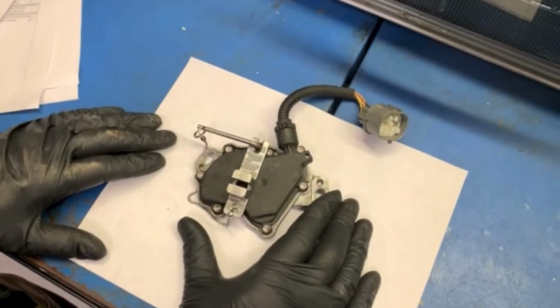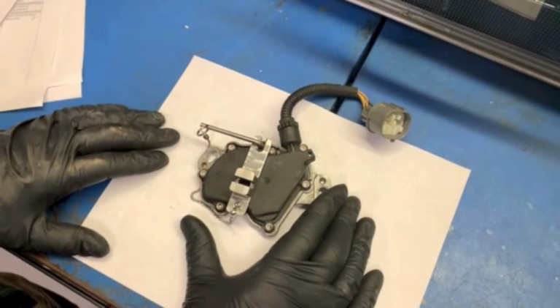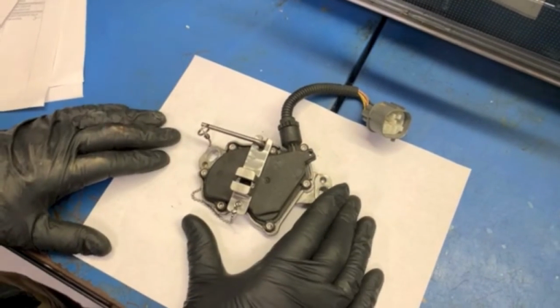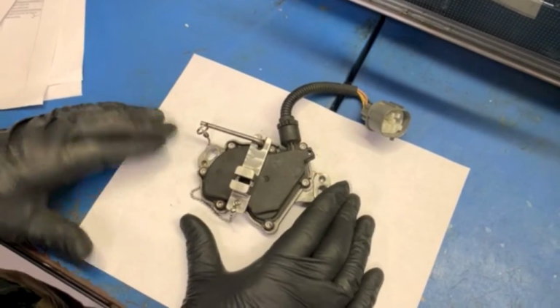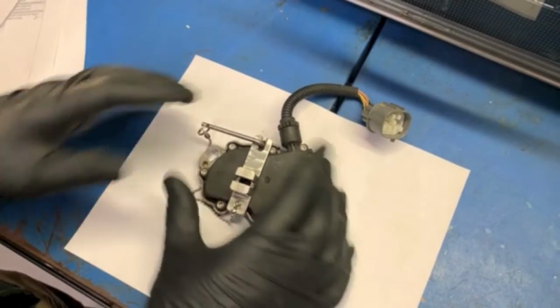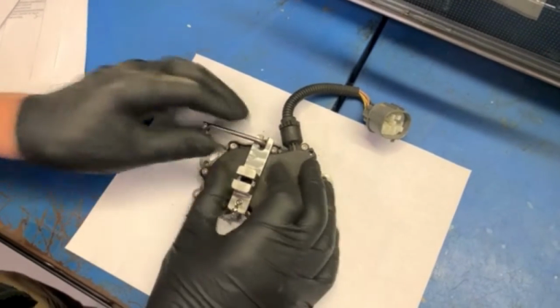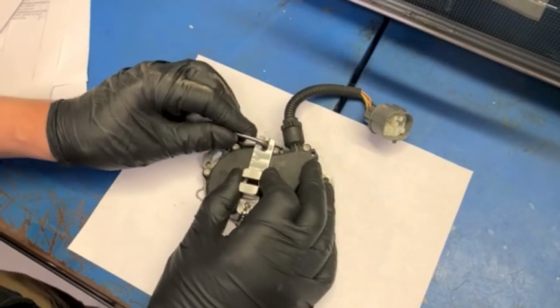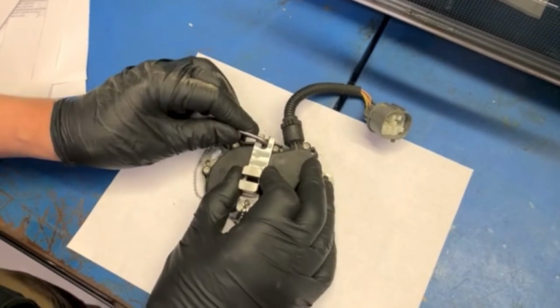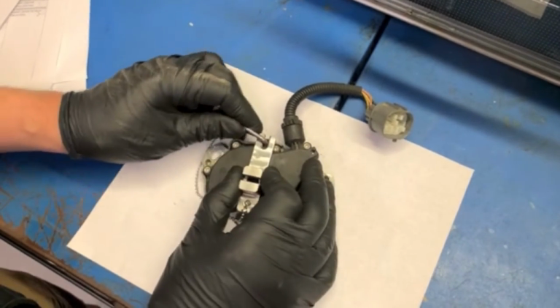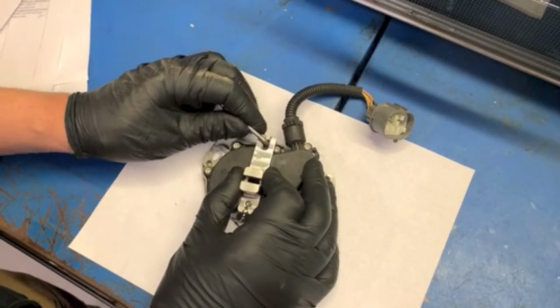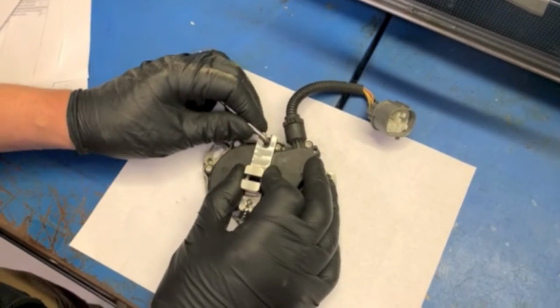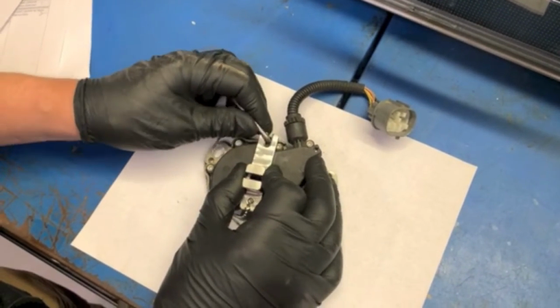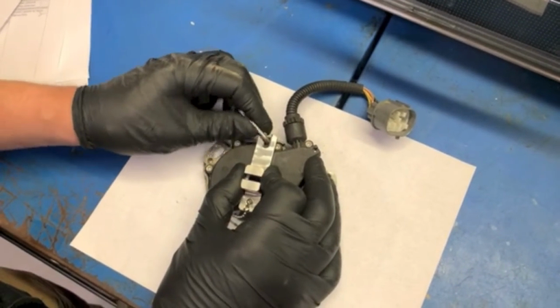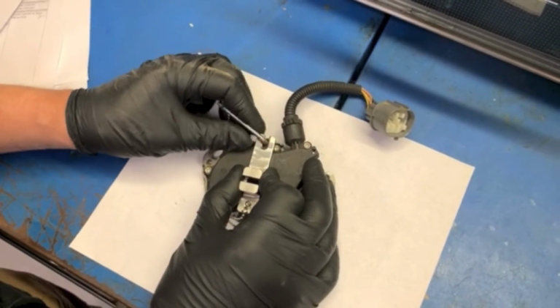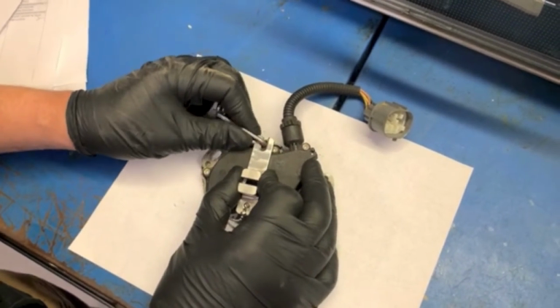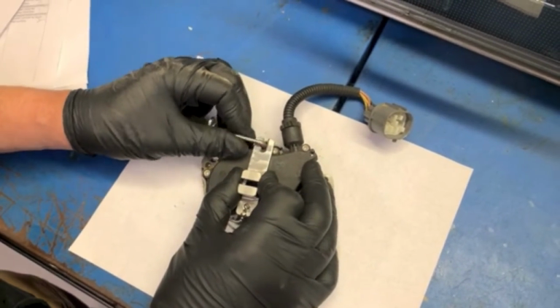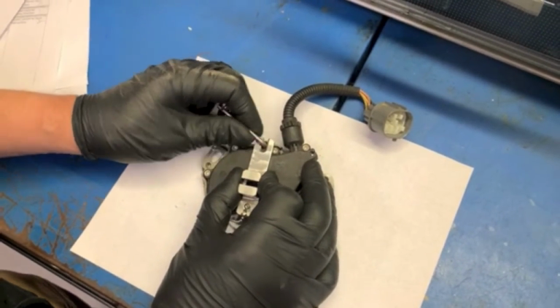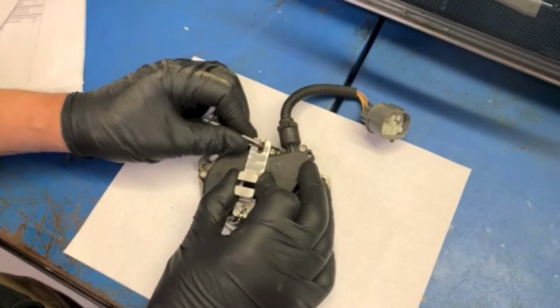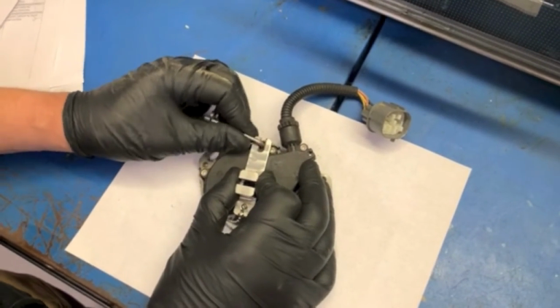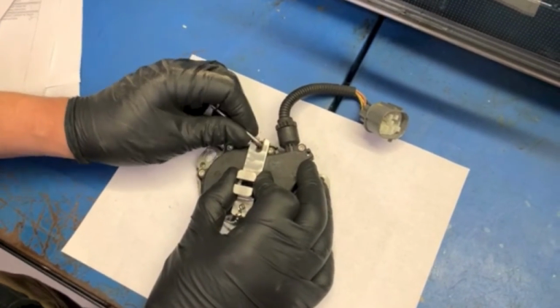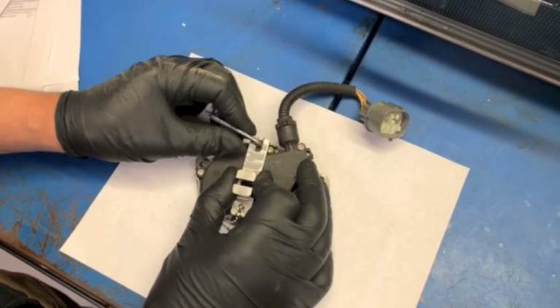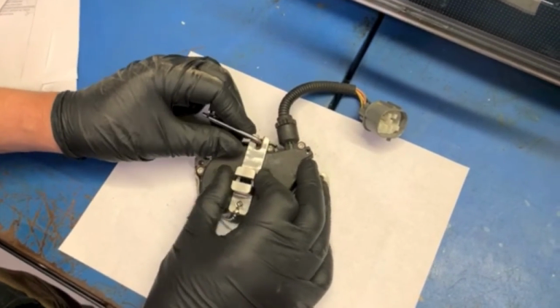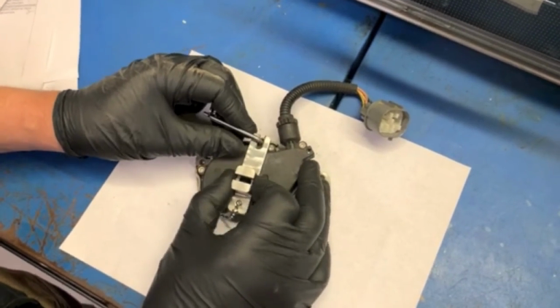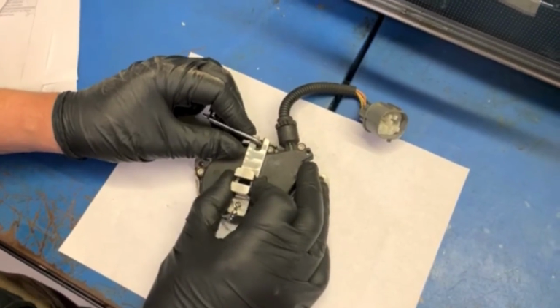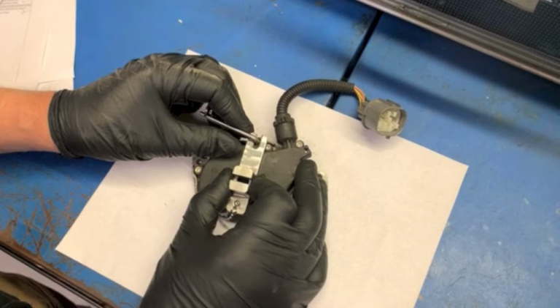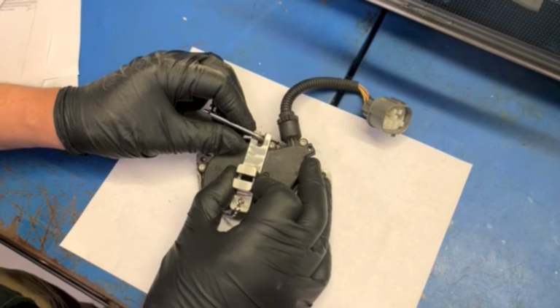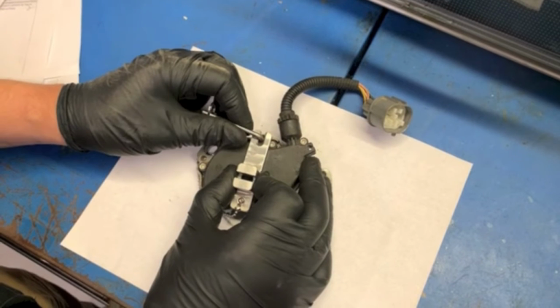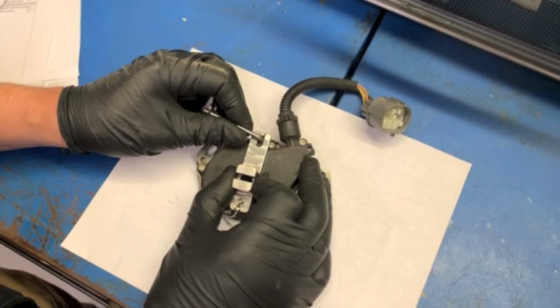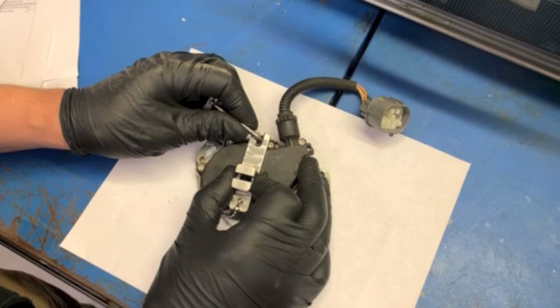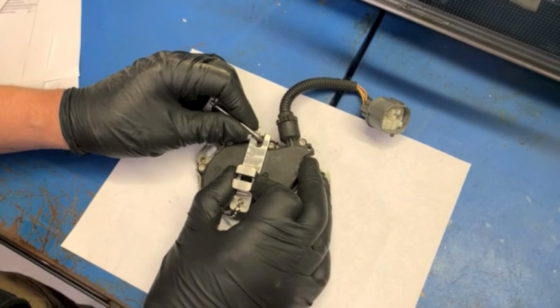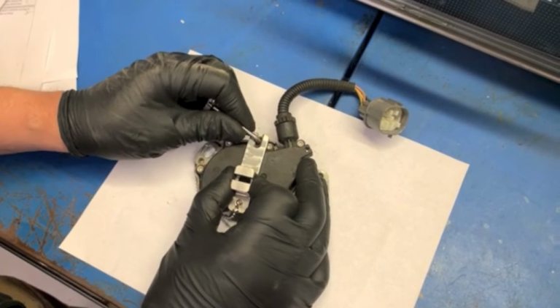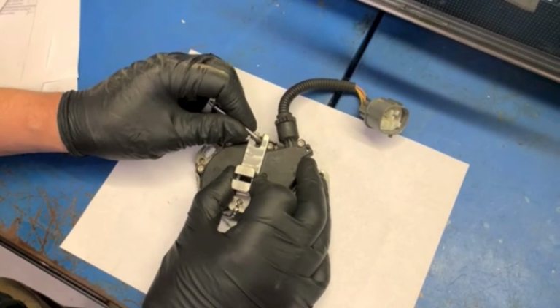I hope that helps clarify and helps you install your new XYZ switch. Thank you for watching.